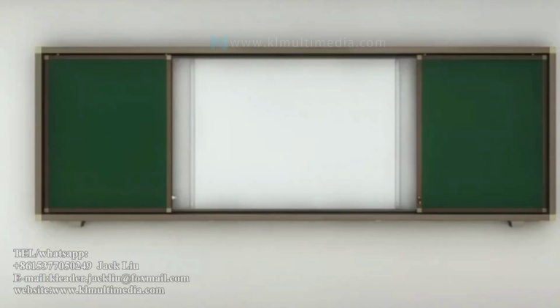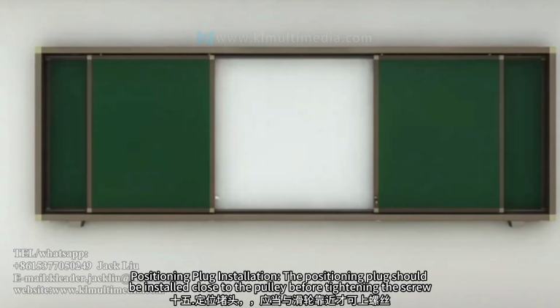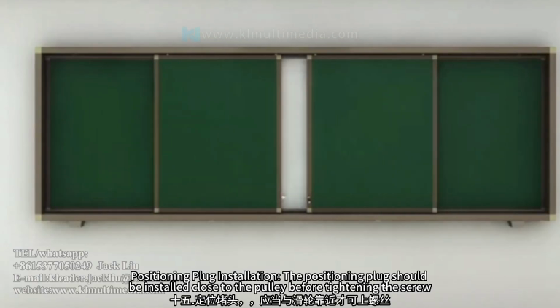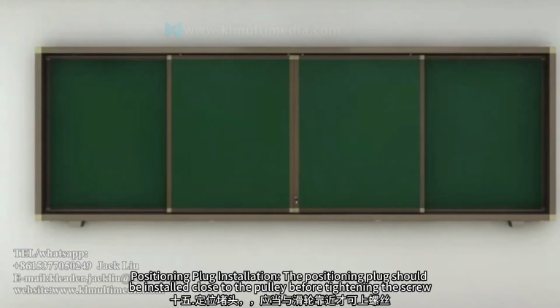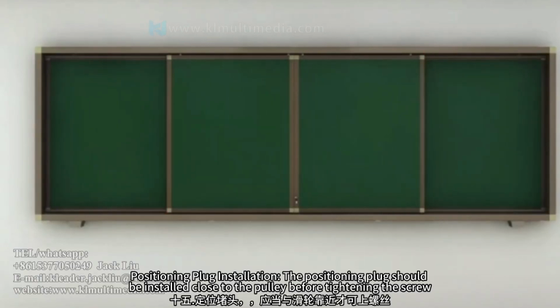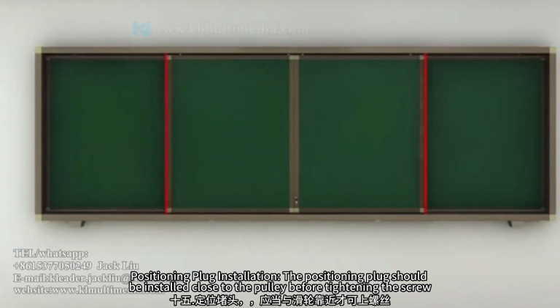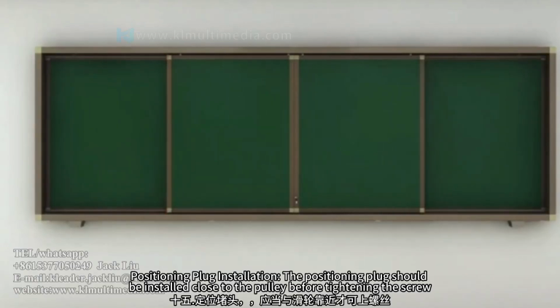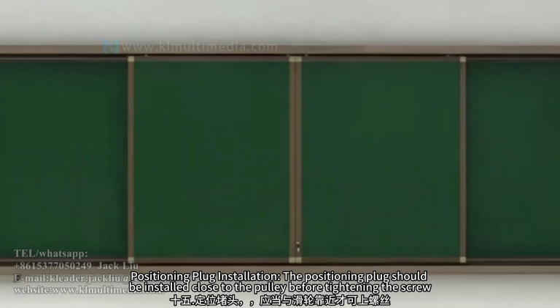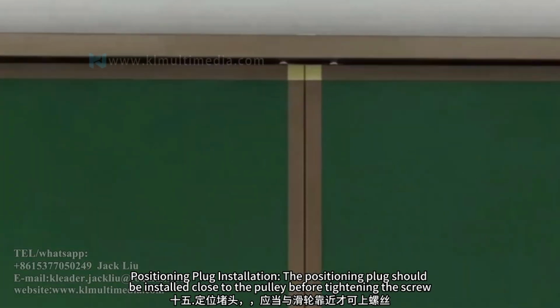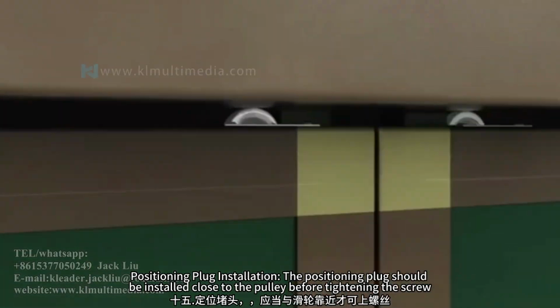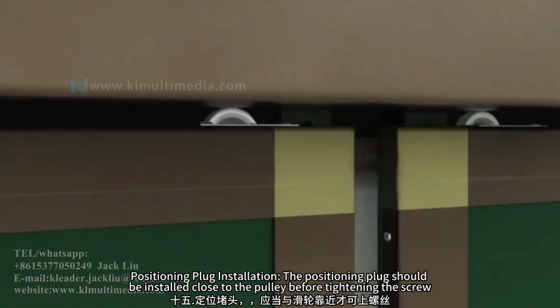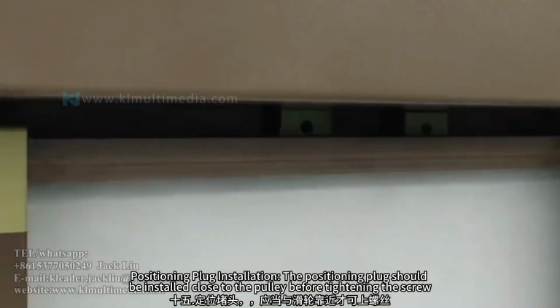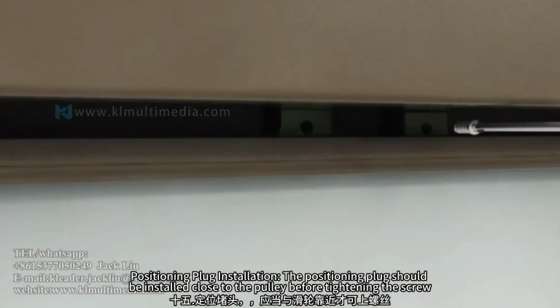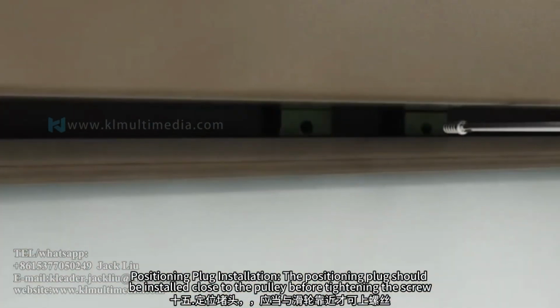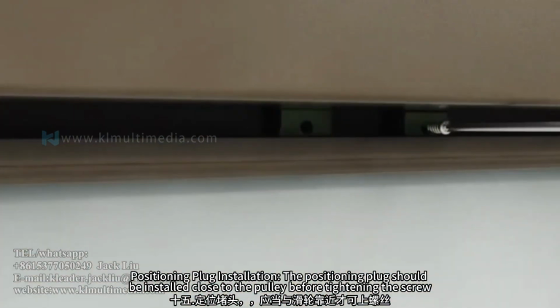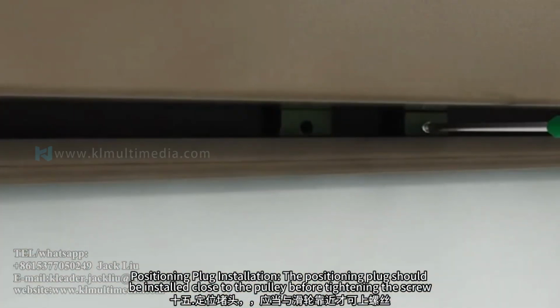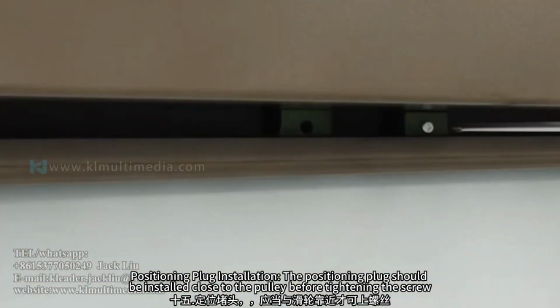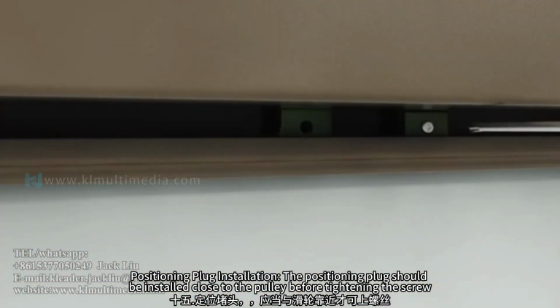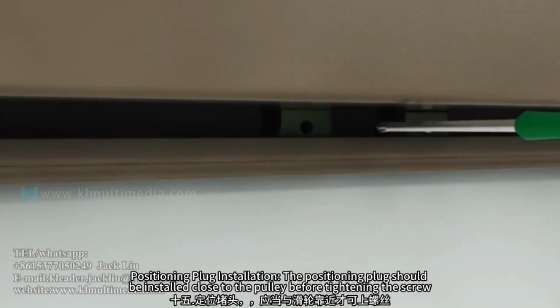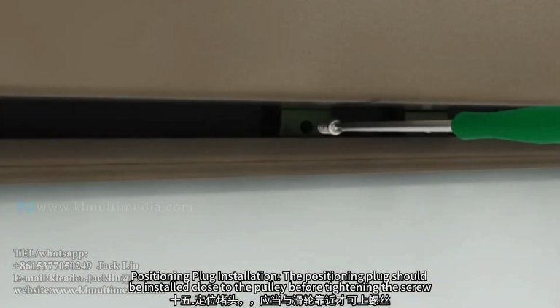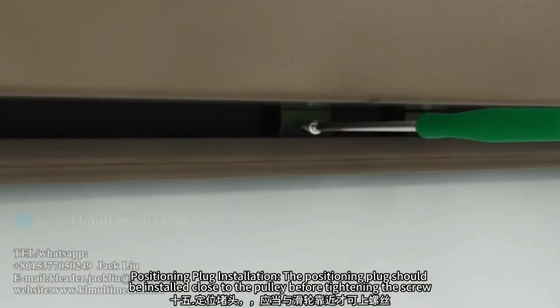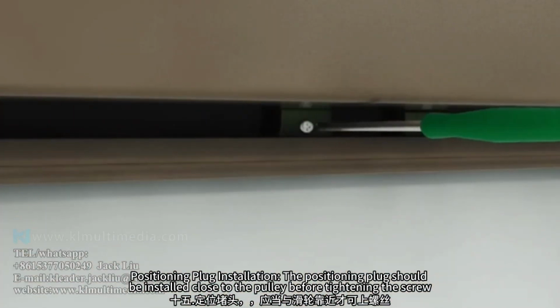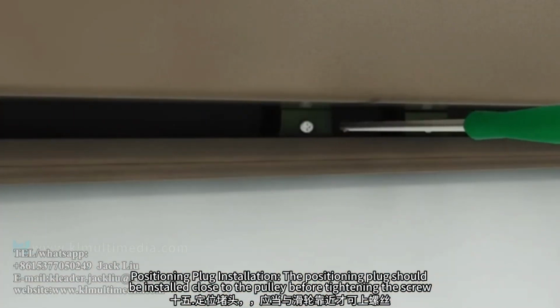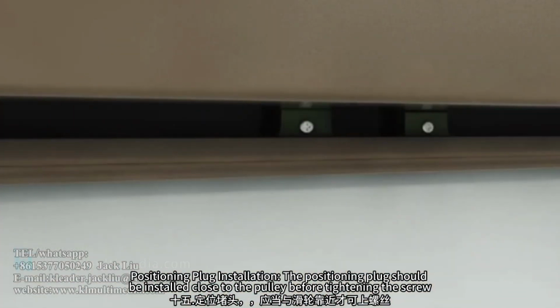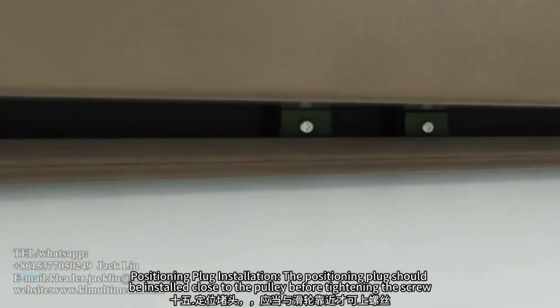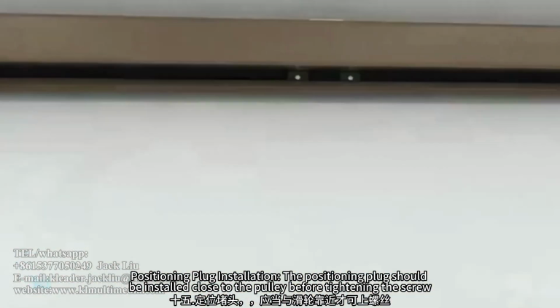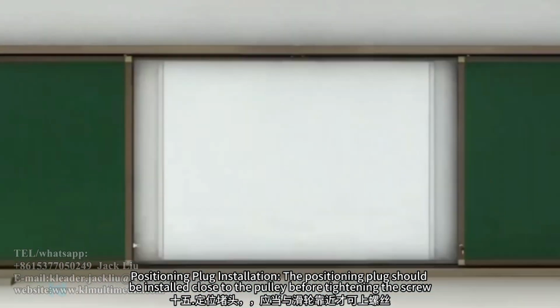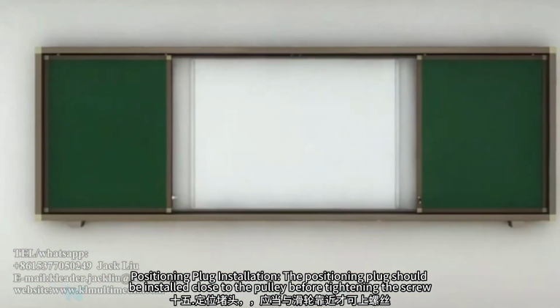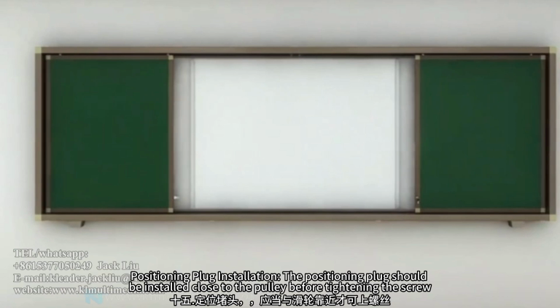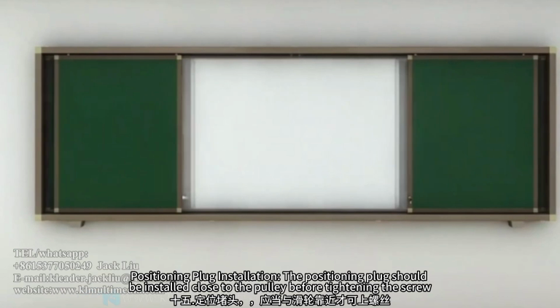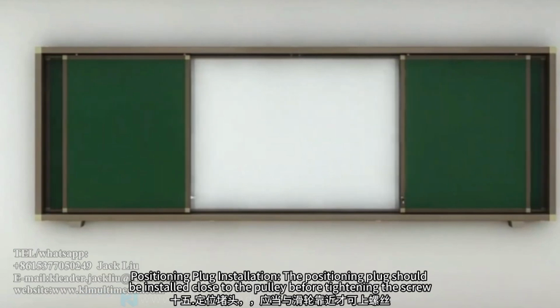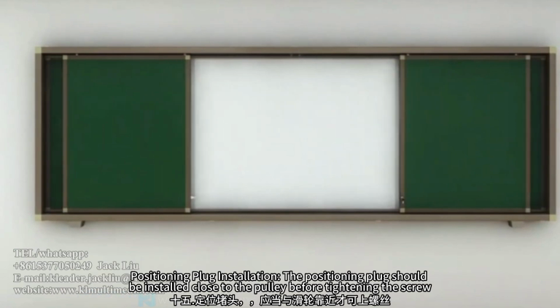Positioning plug installation — the positioning plug should be installed close to the pulley before tightening the screw.